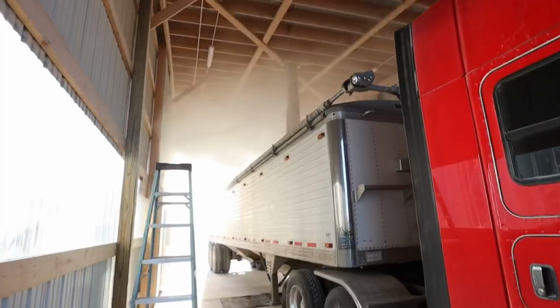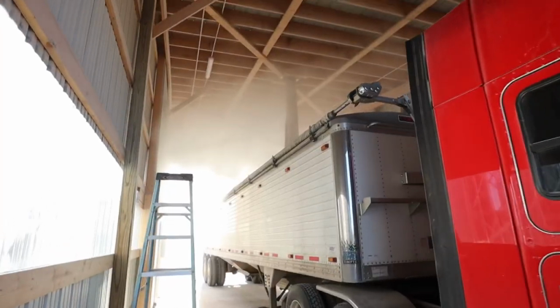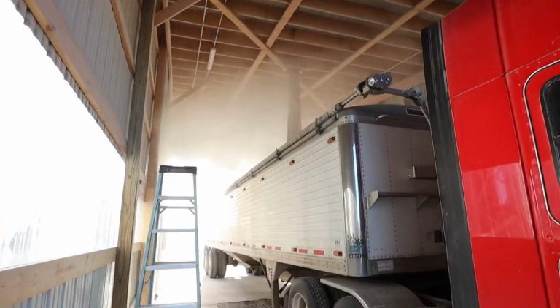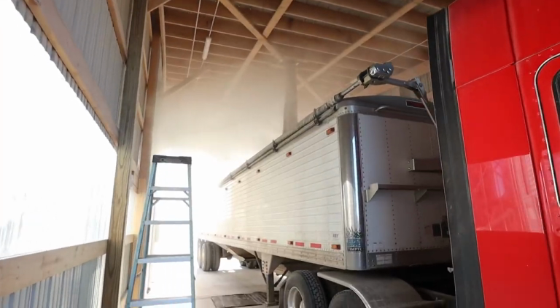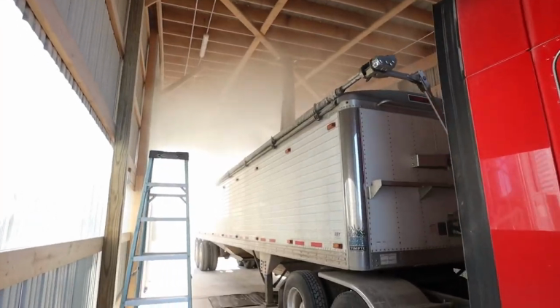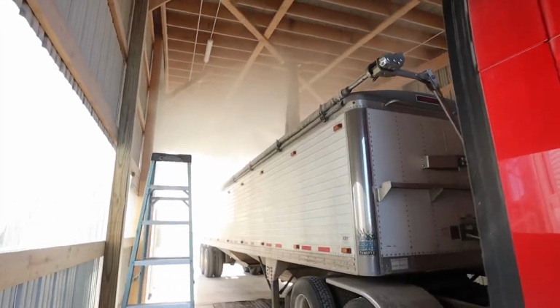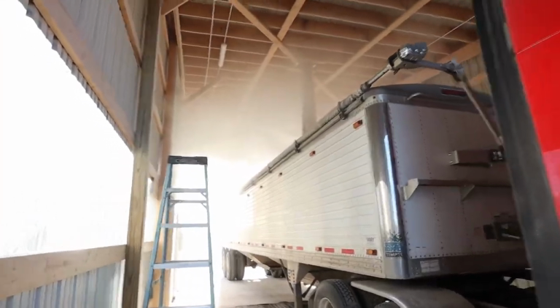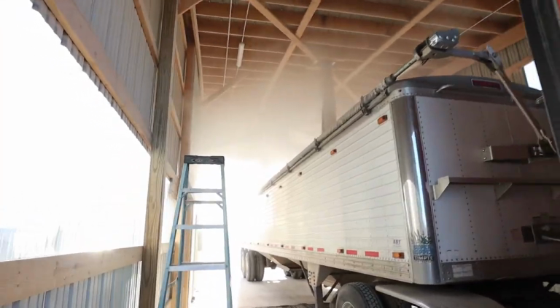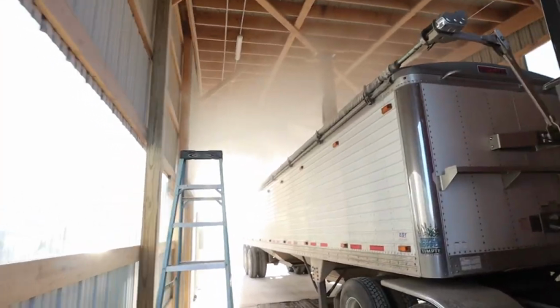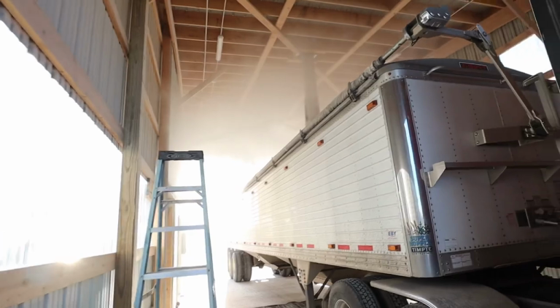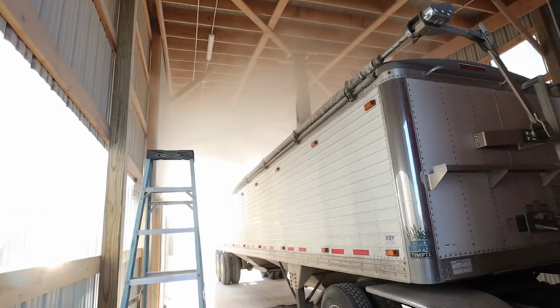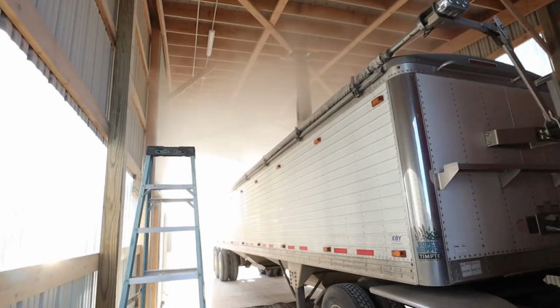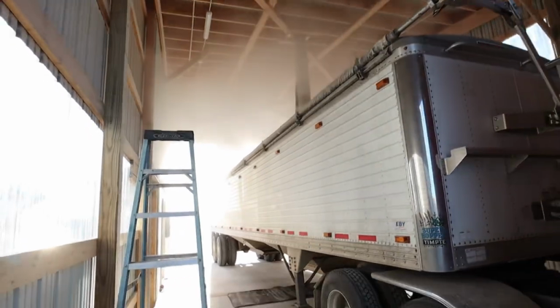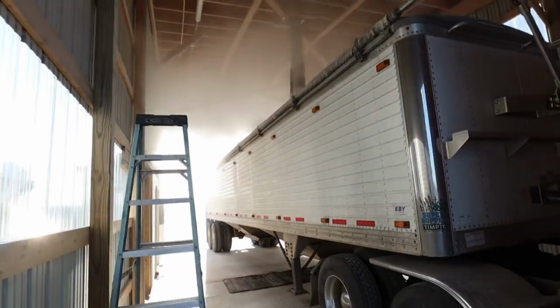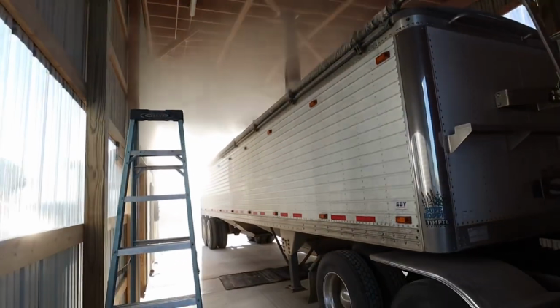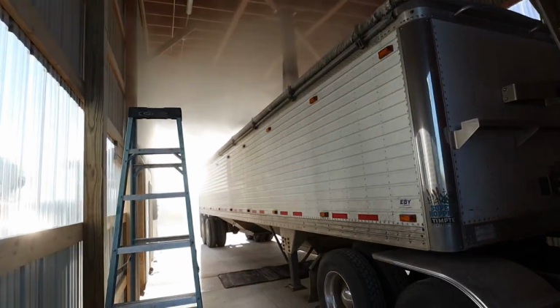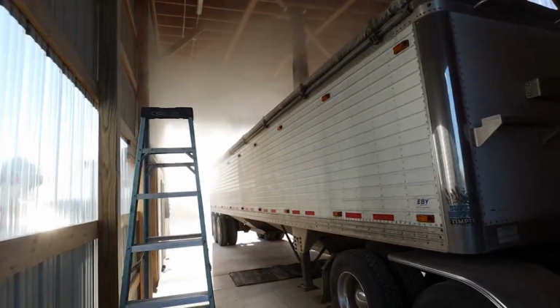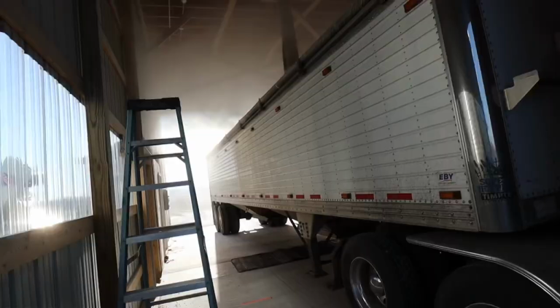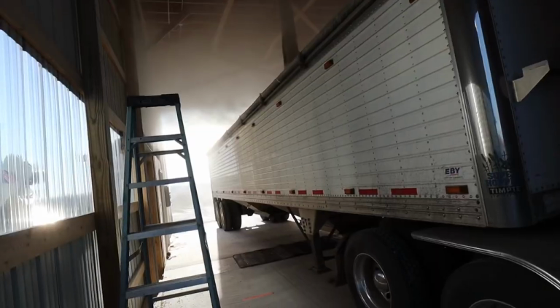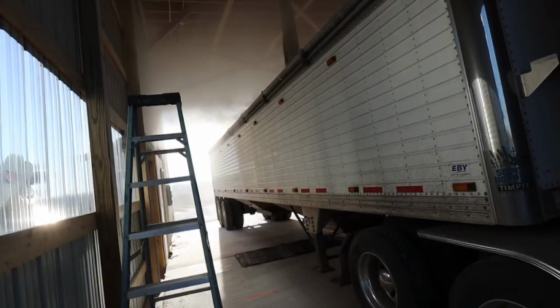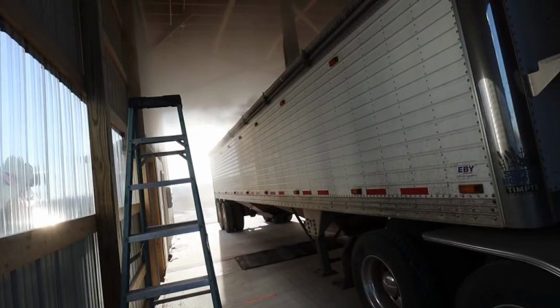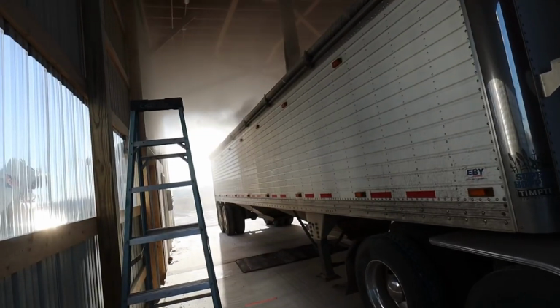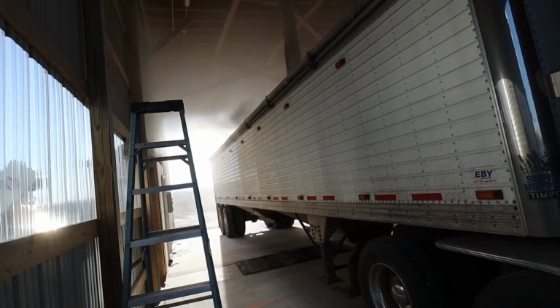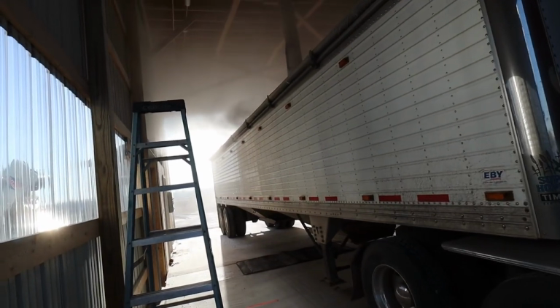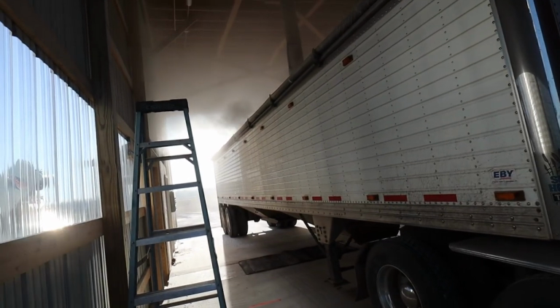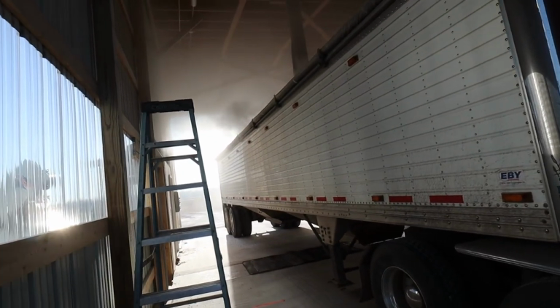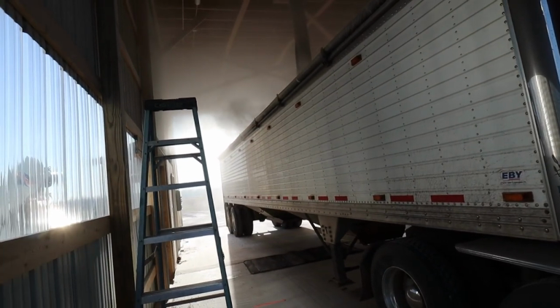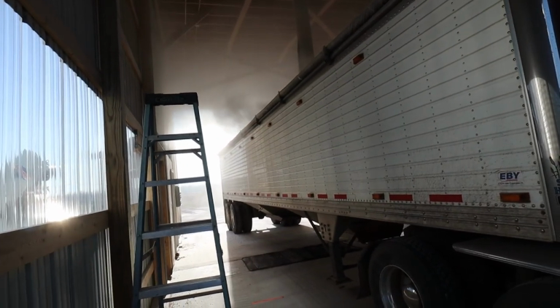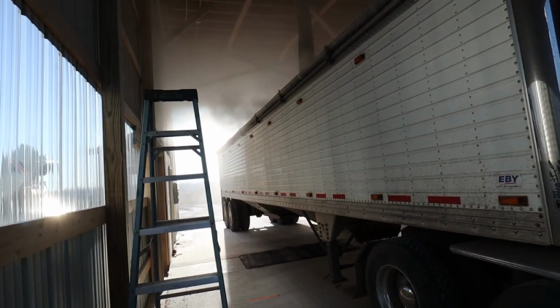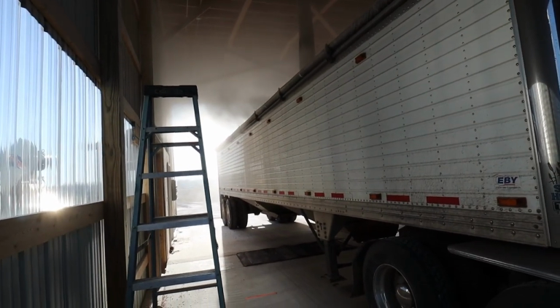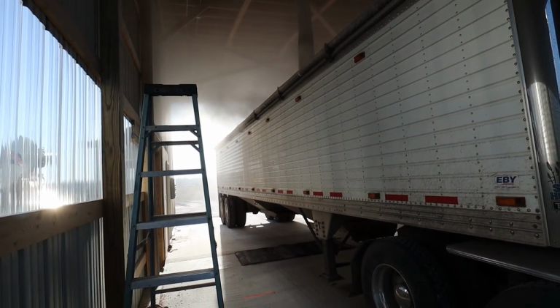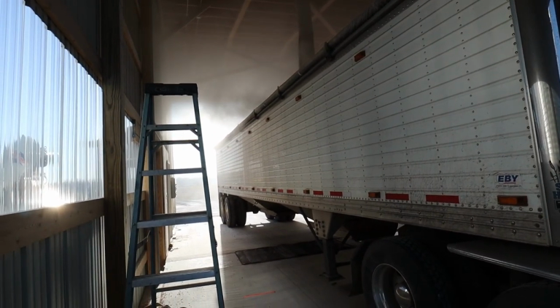So Larry is hauling this morning a little bit. We'll help him get loaded up here.